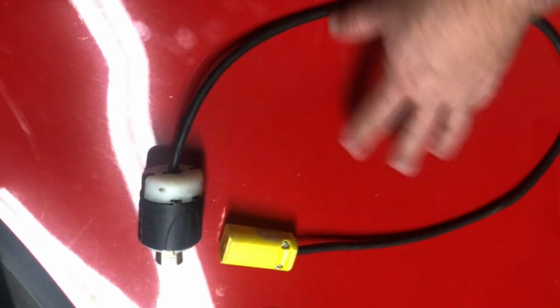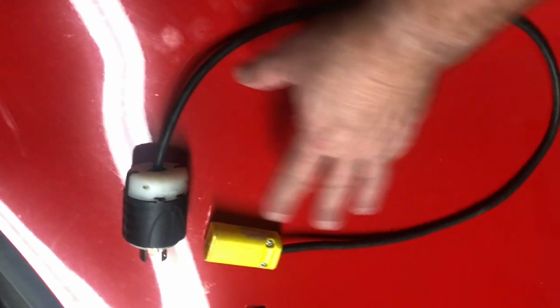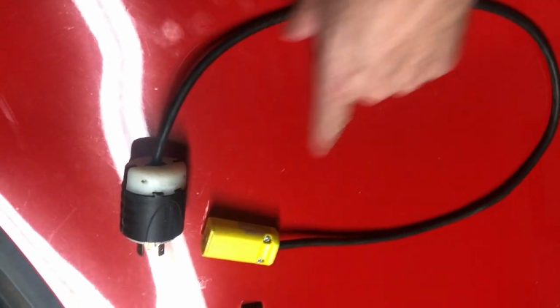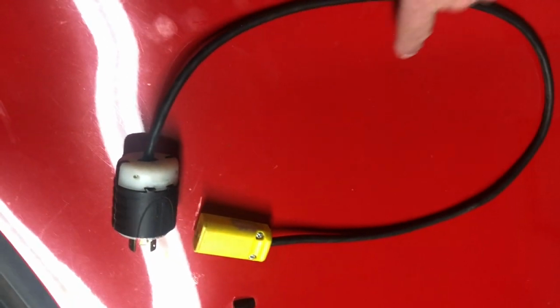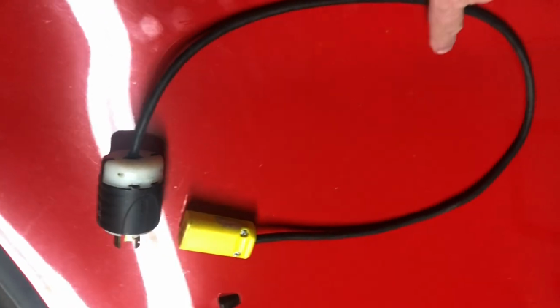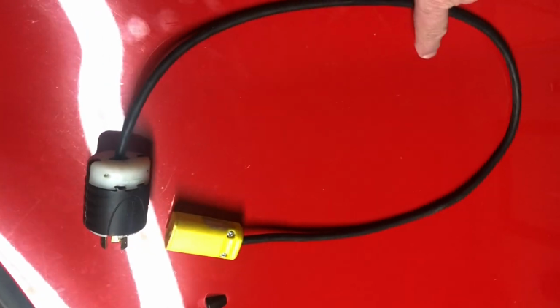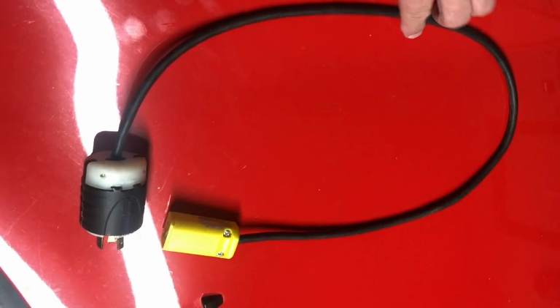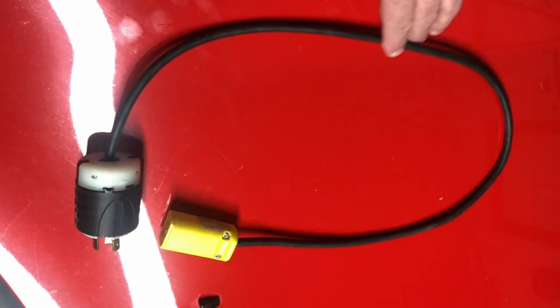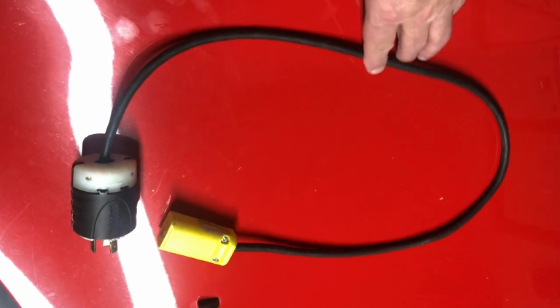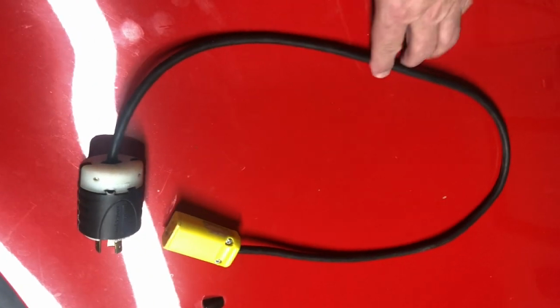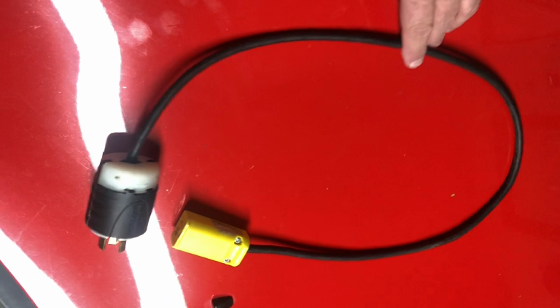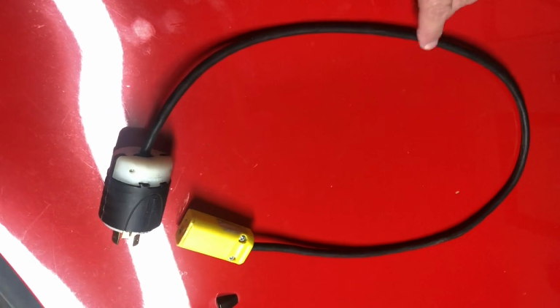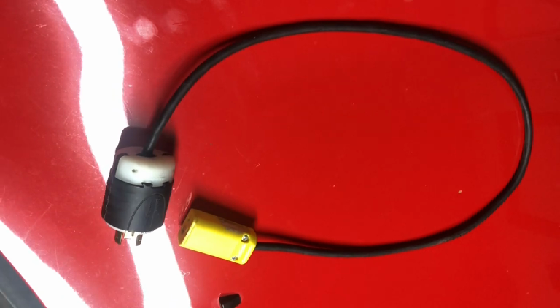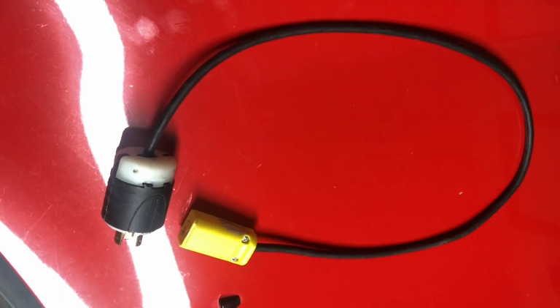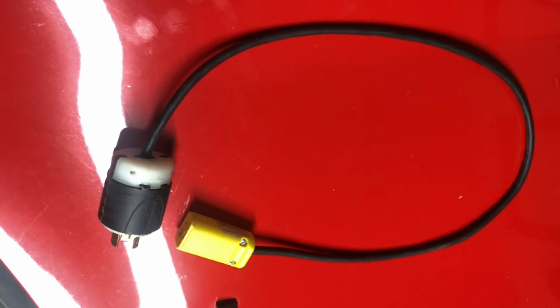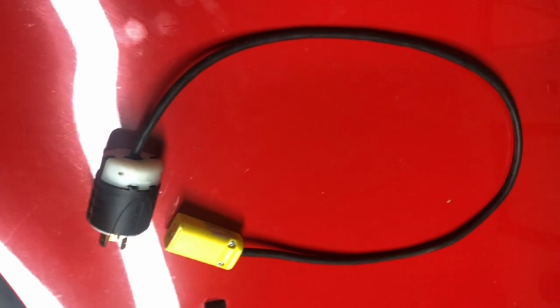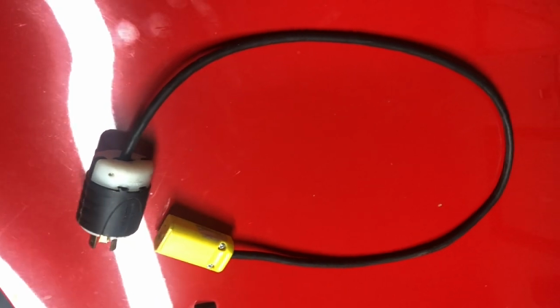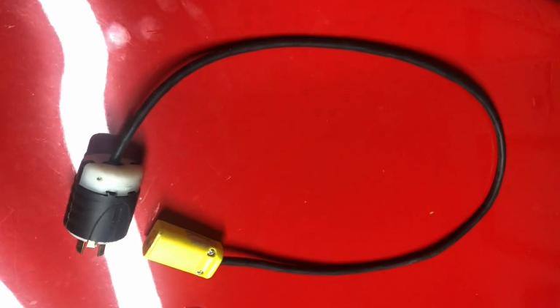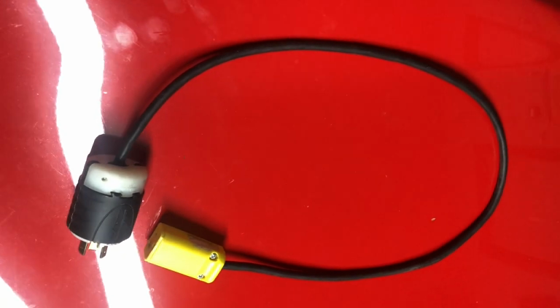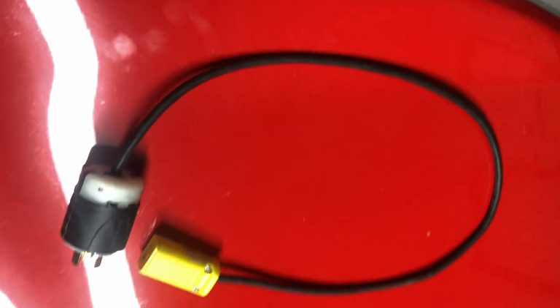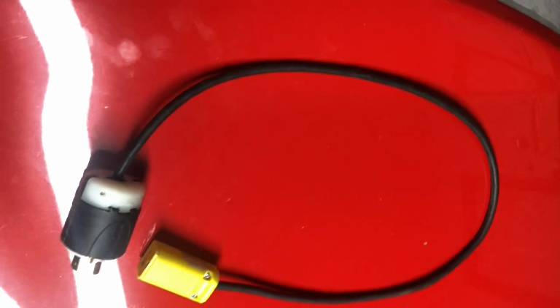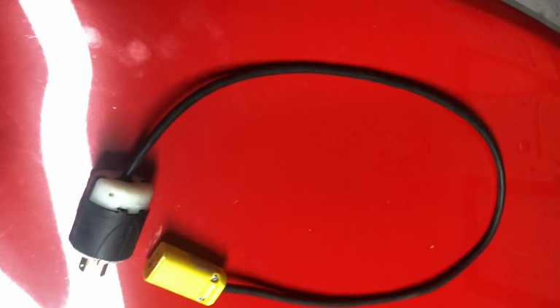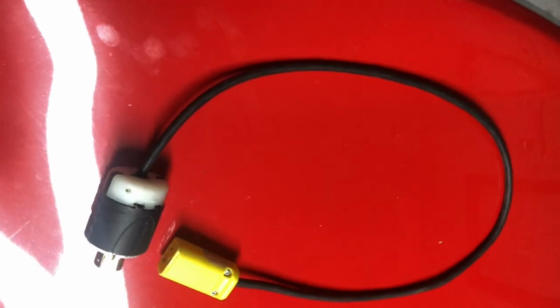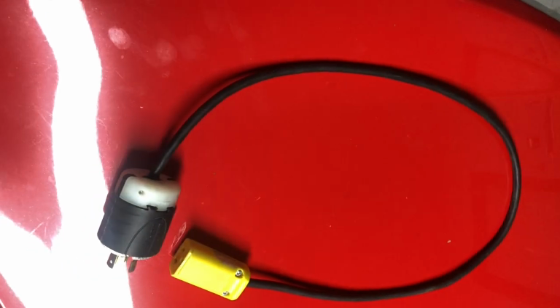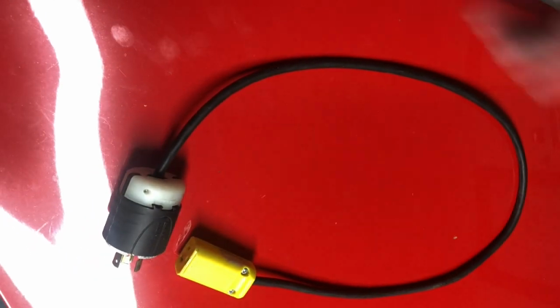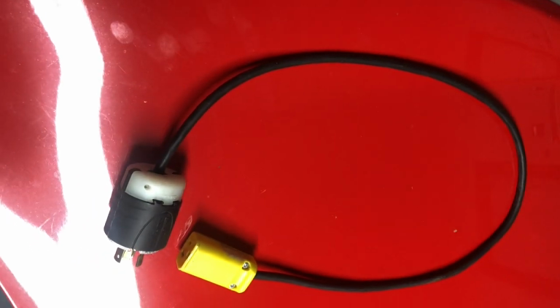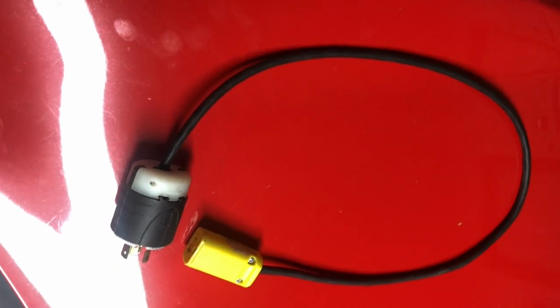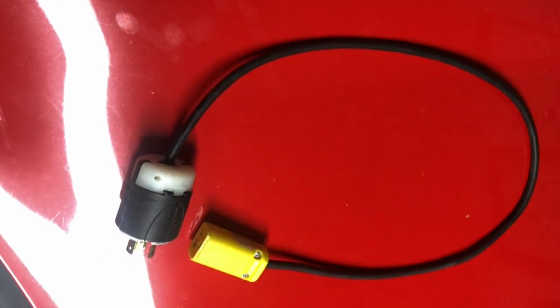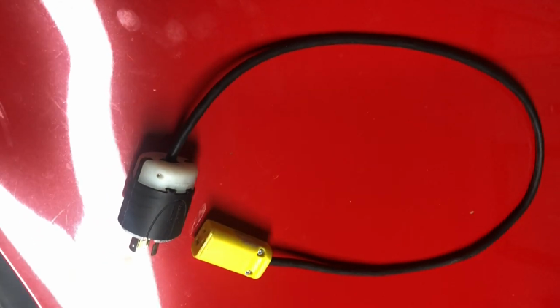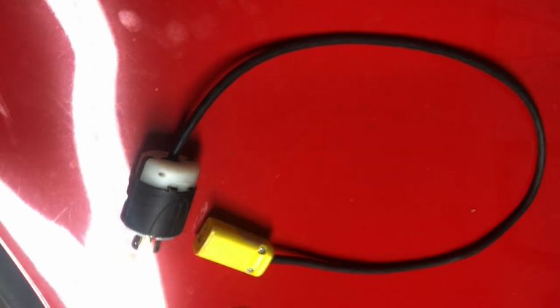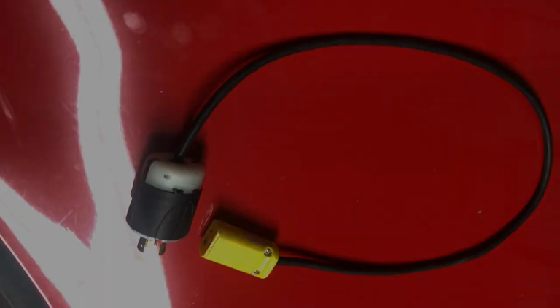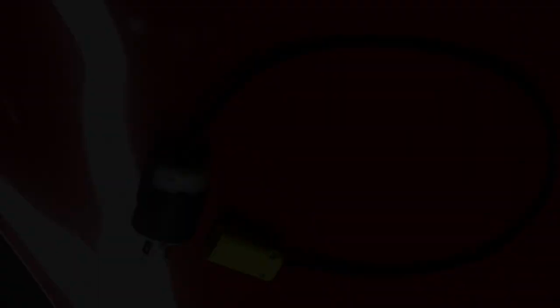Hopefully this can help you guys transfer to a 240 volt system. Thanks for watching.